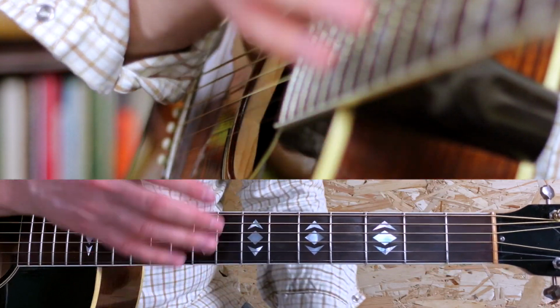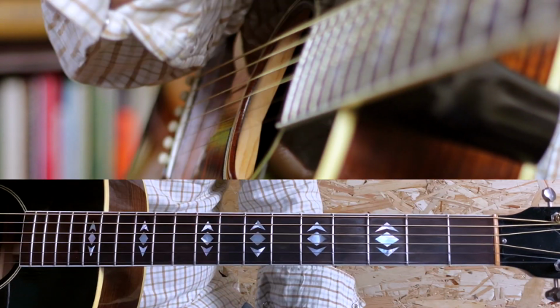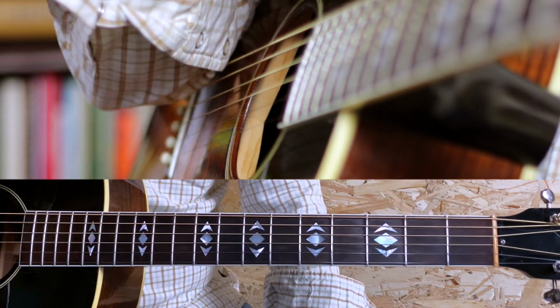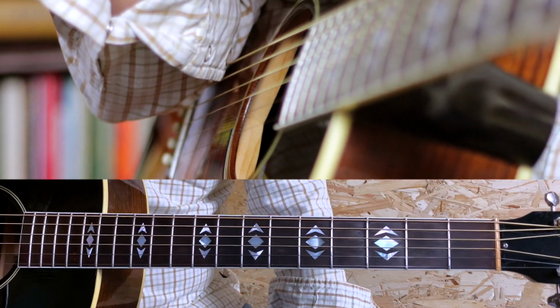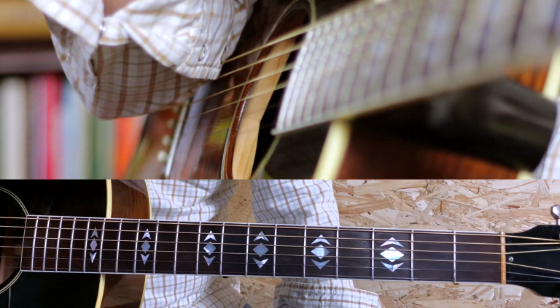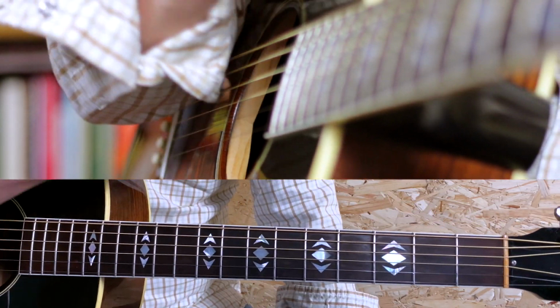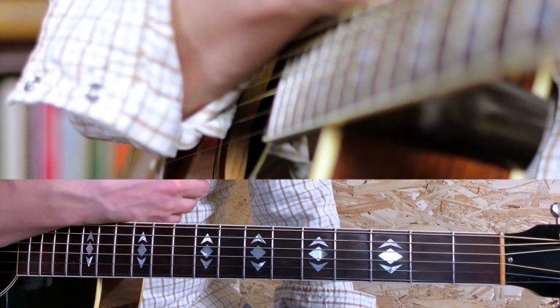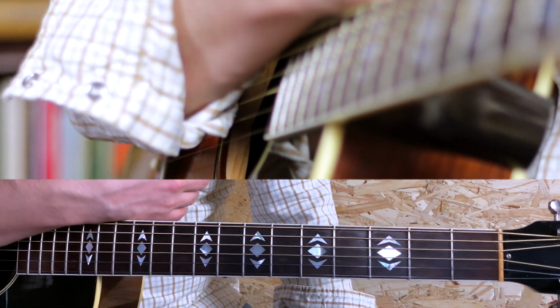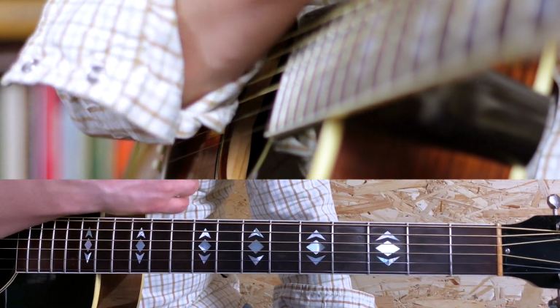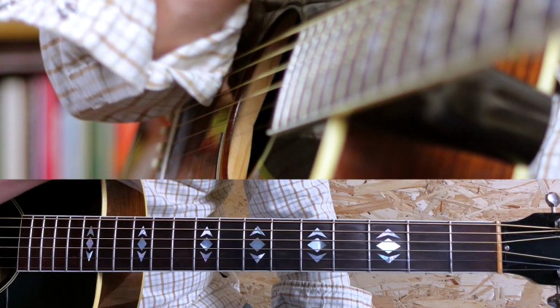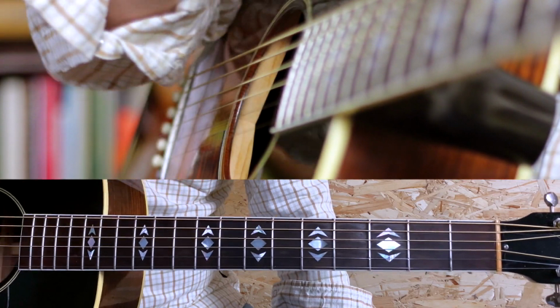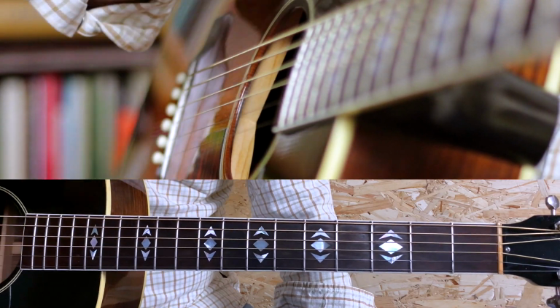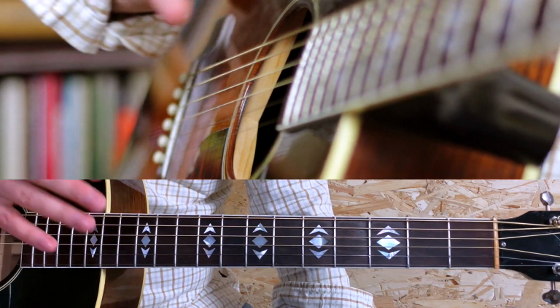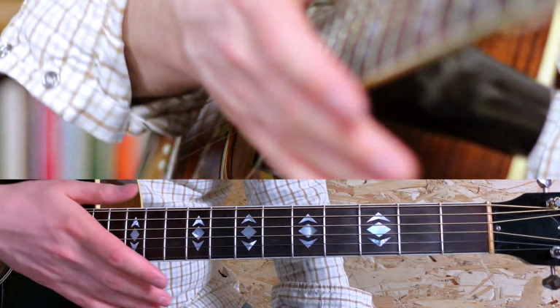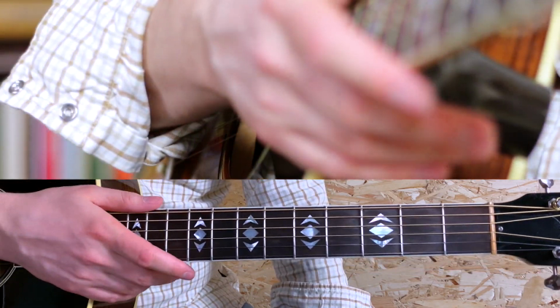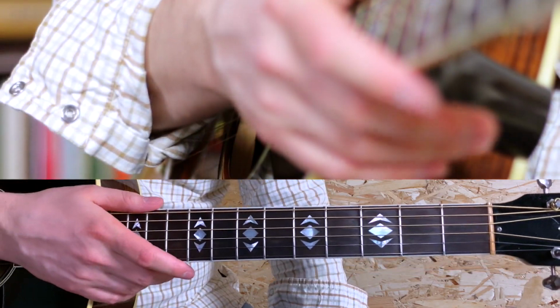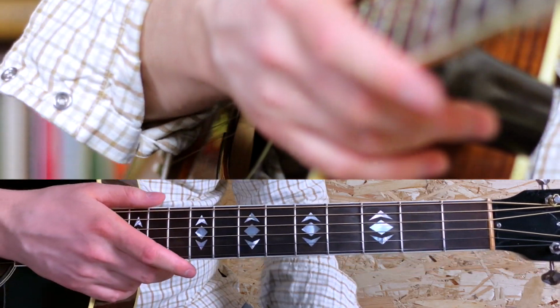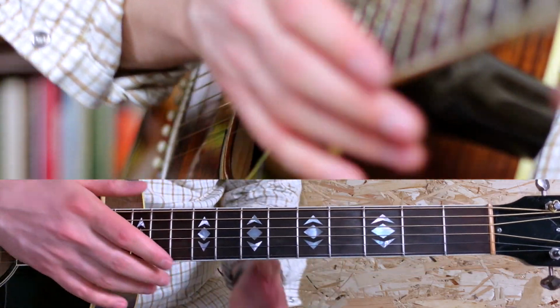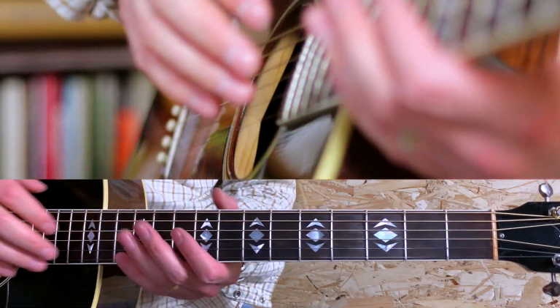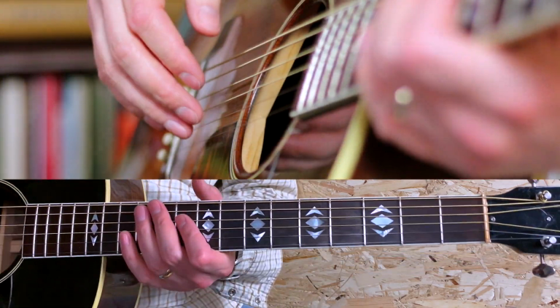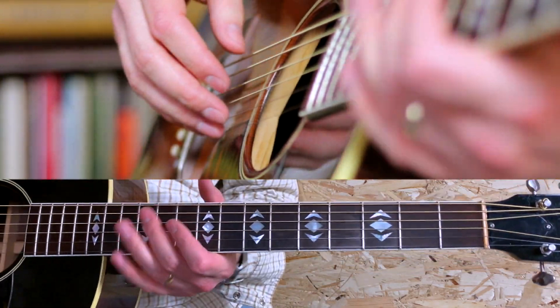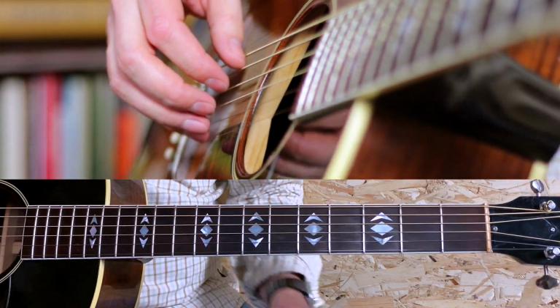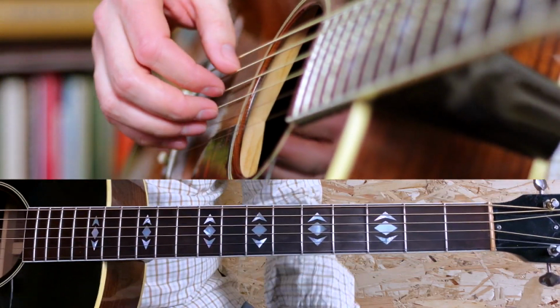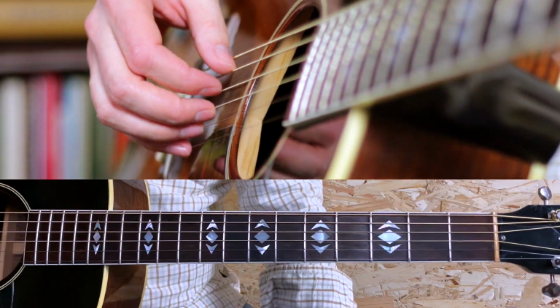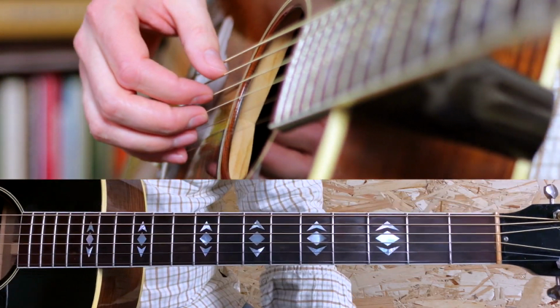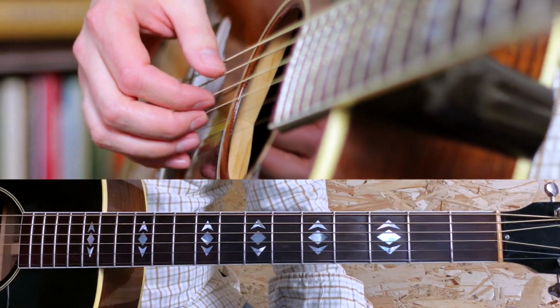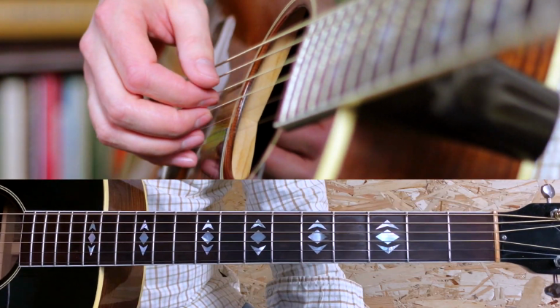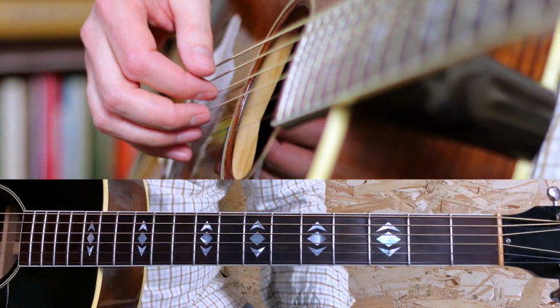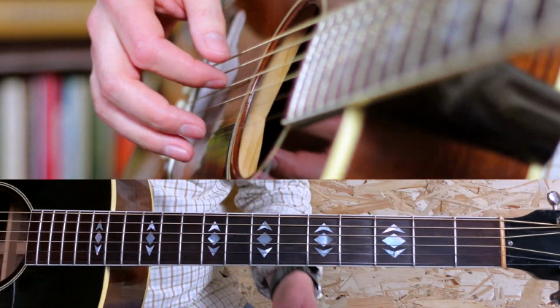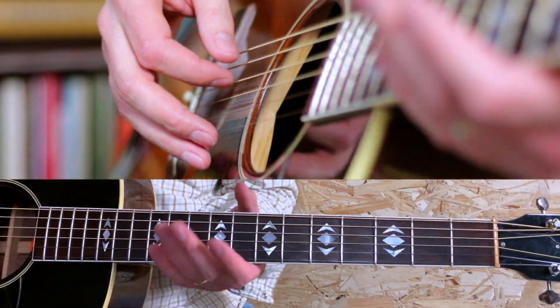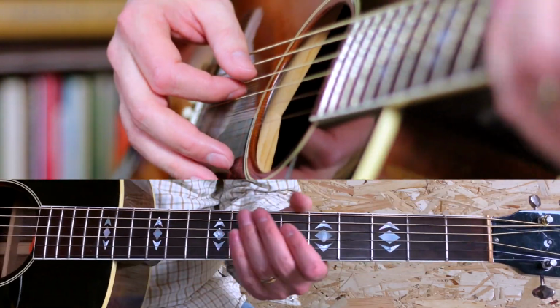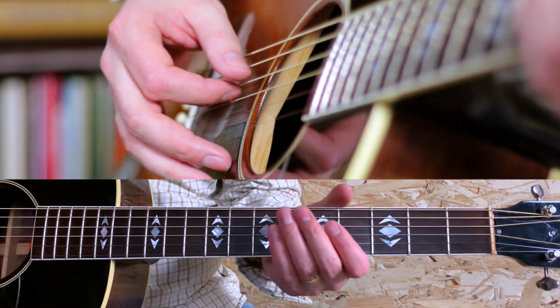Now I'll play this thing really fast — check out how it already sounds like this famous riff.